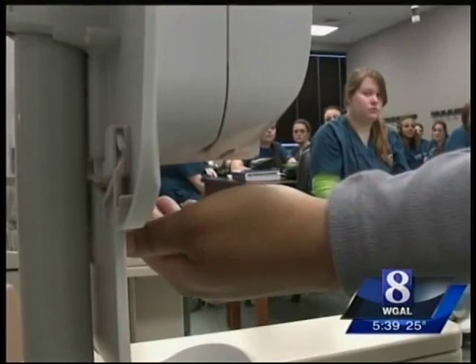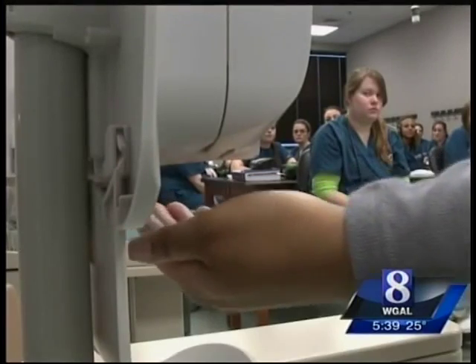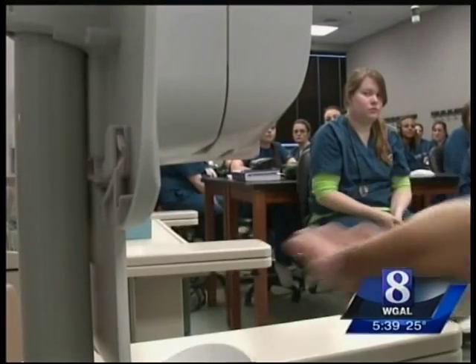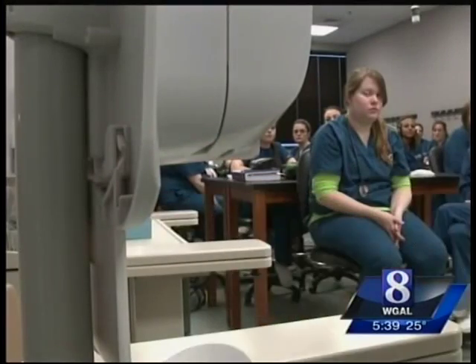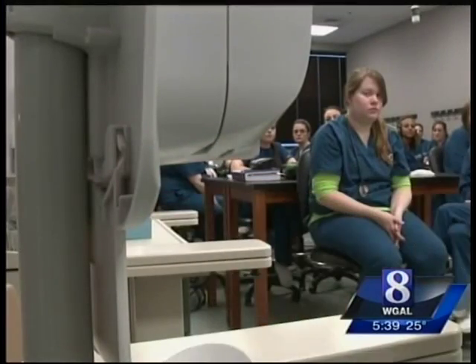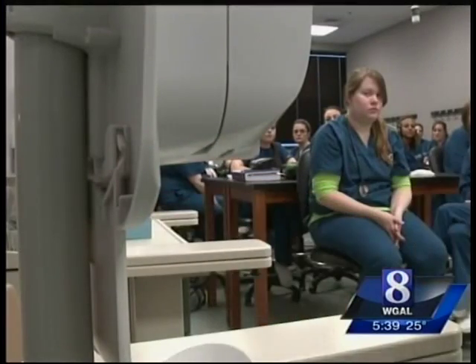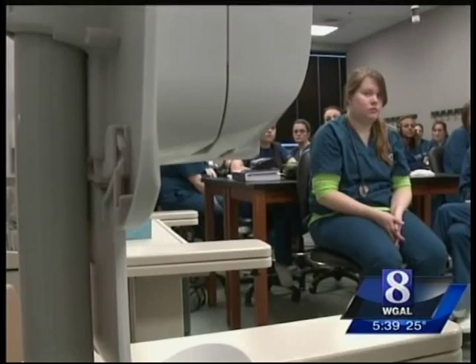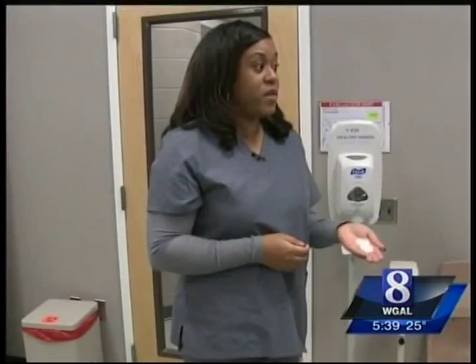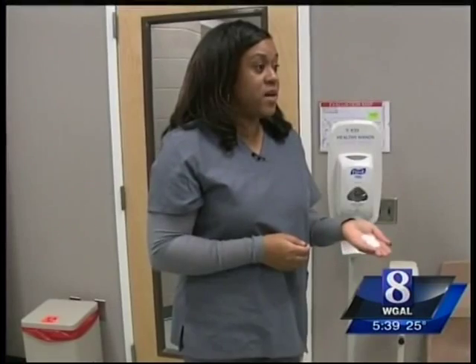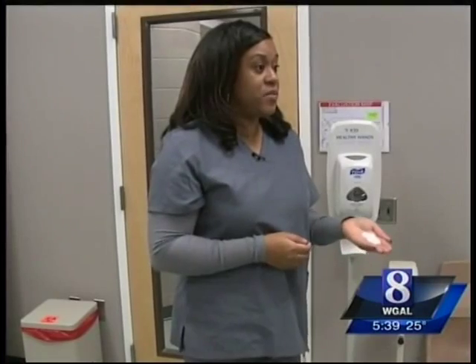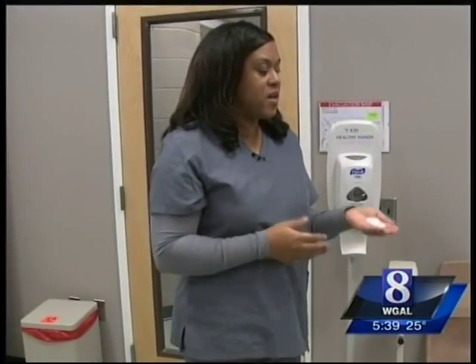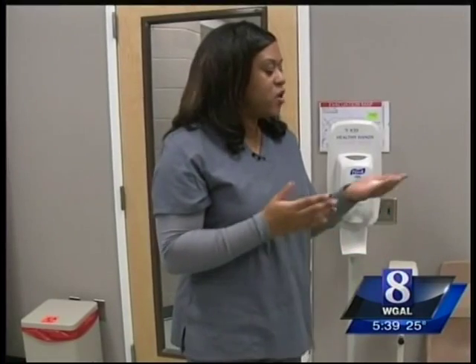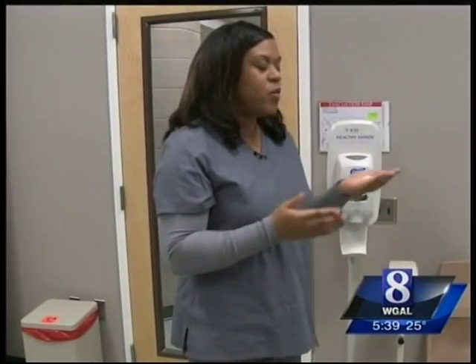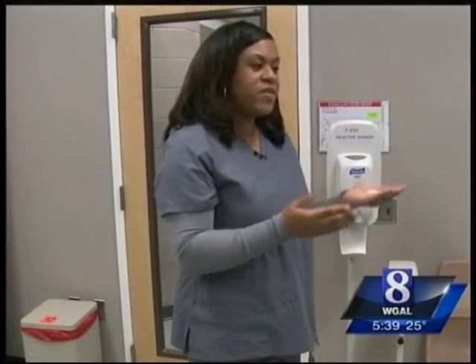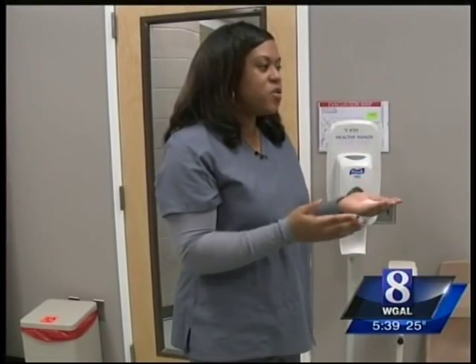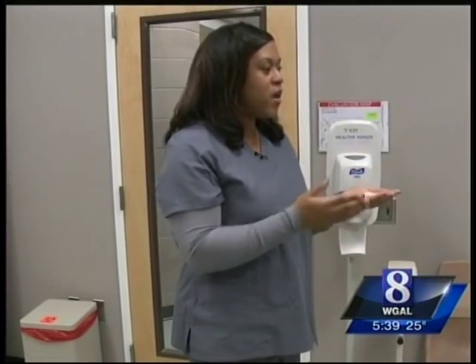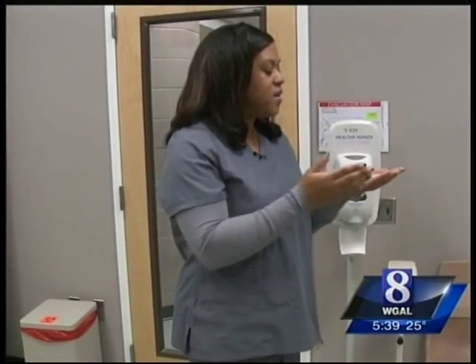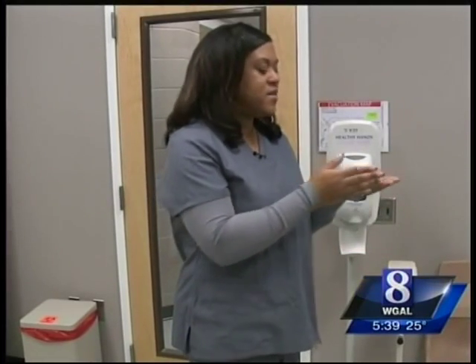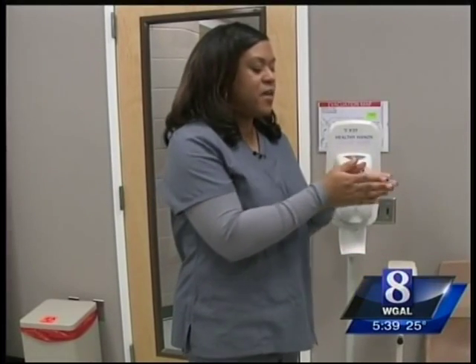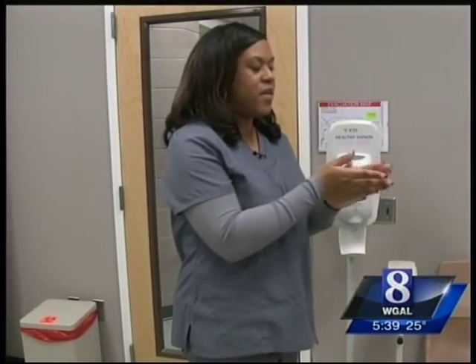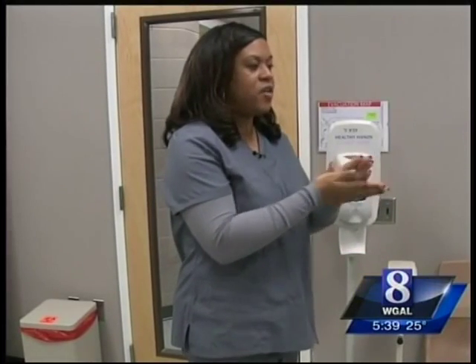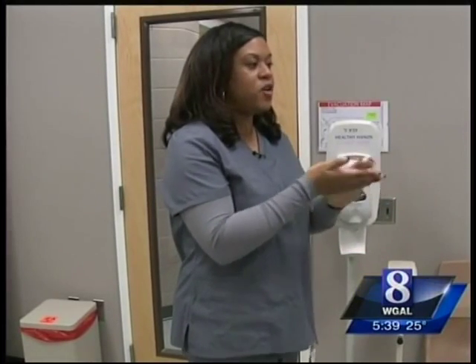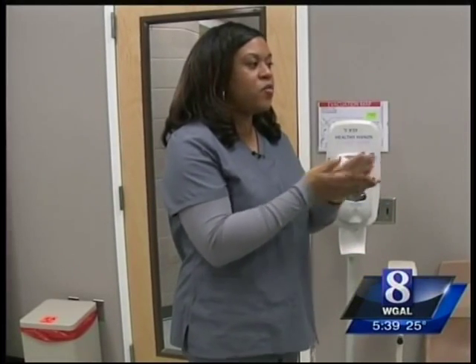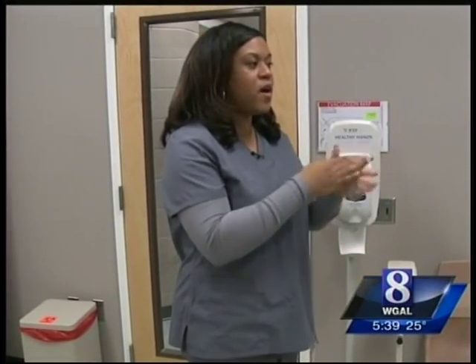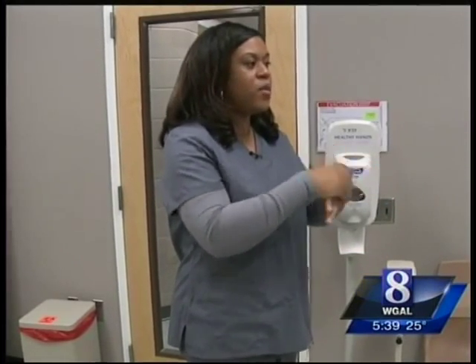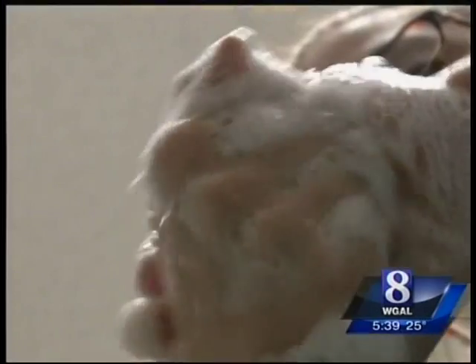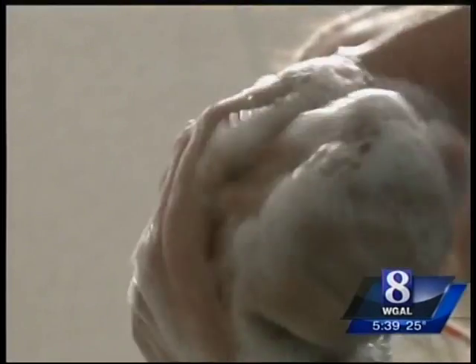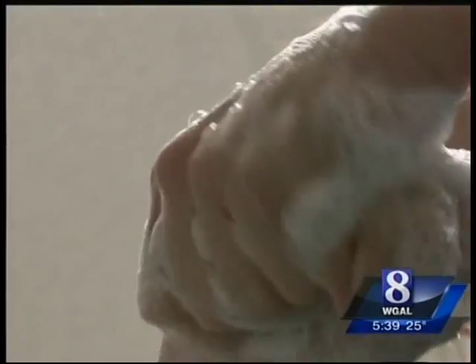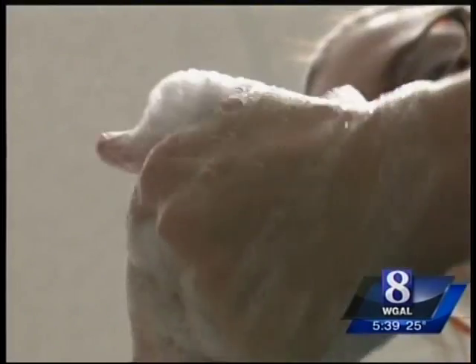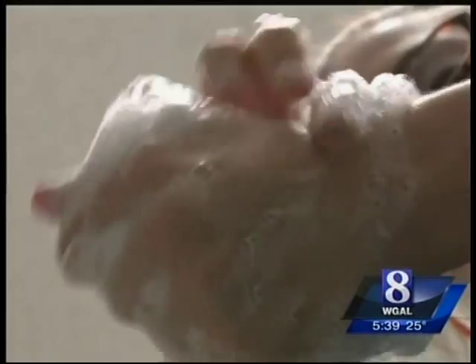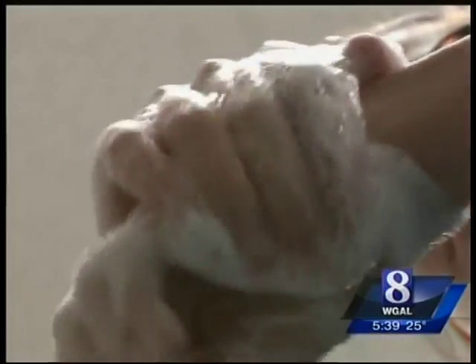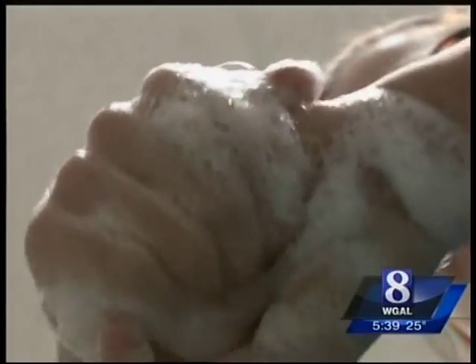Moultrie also demonstrates the use of hand sanitizer, but says nothing can replace good old-fashioned soap and water.